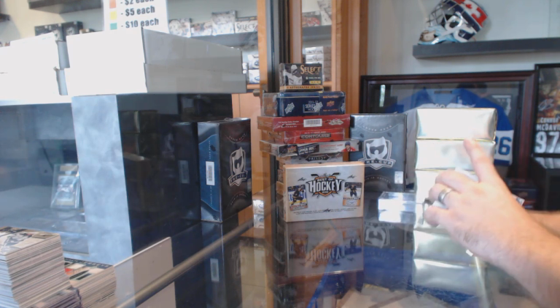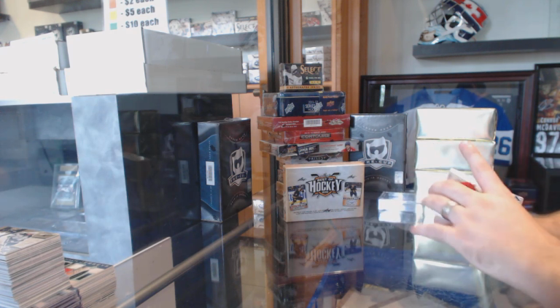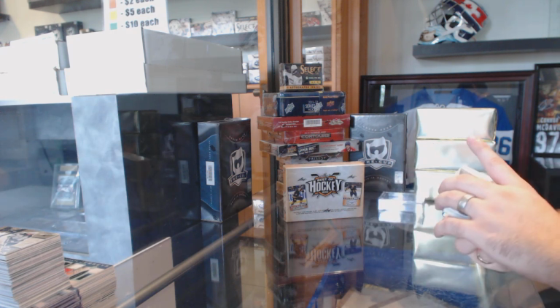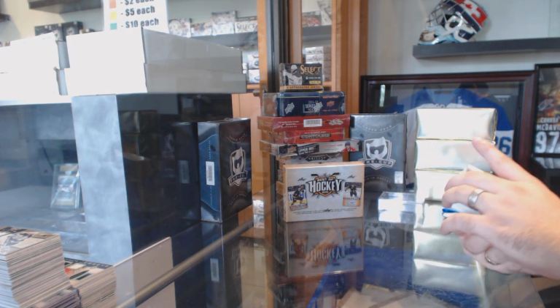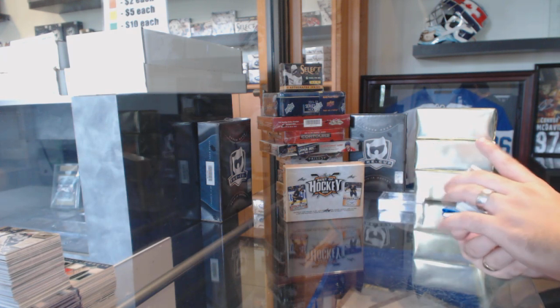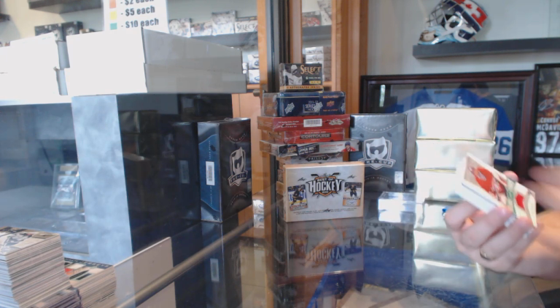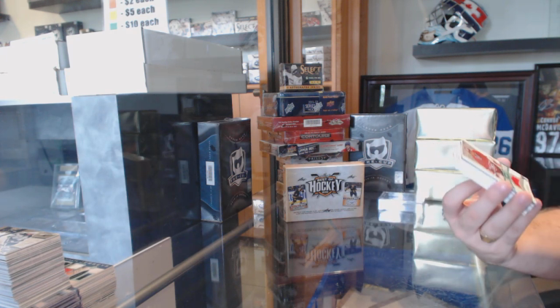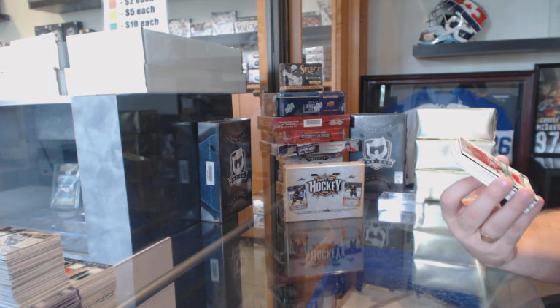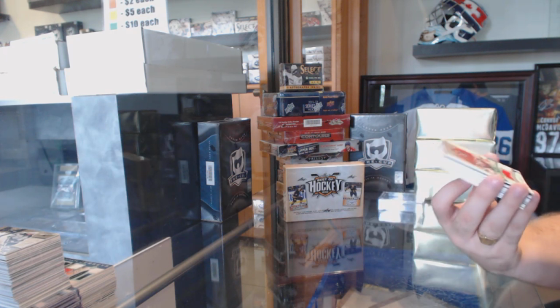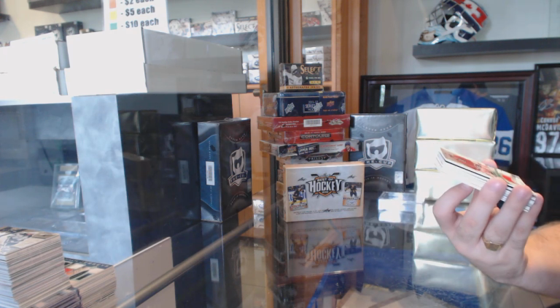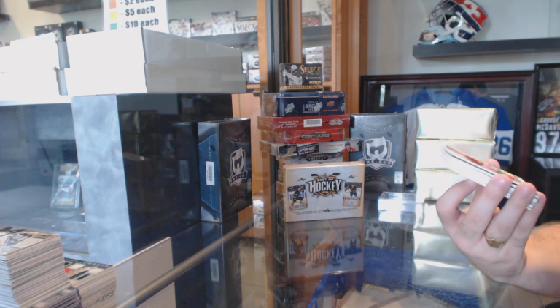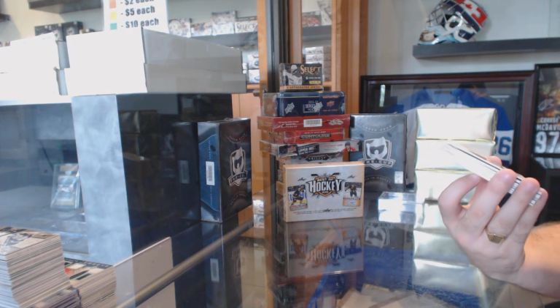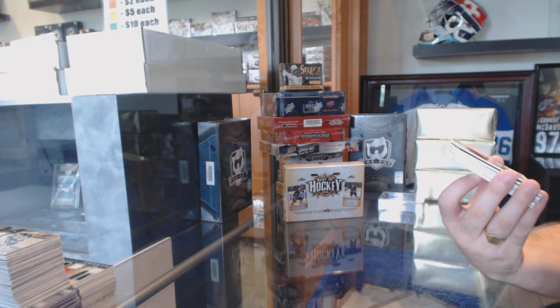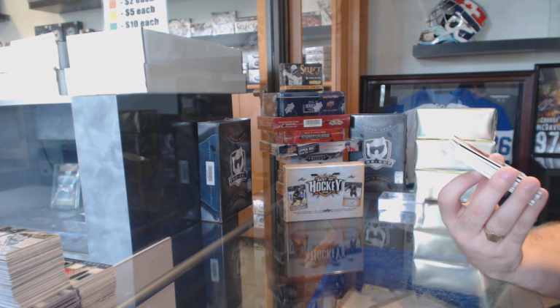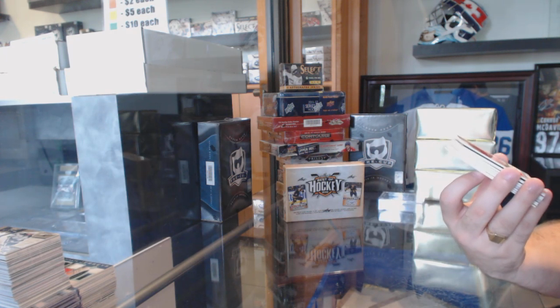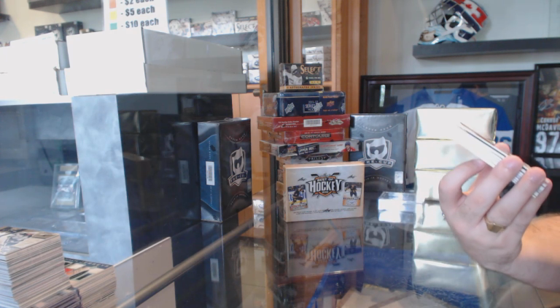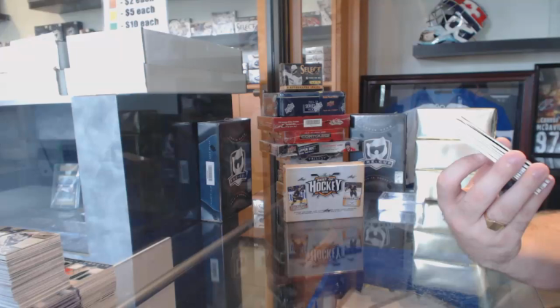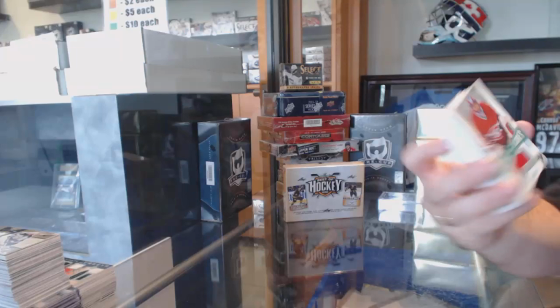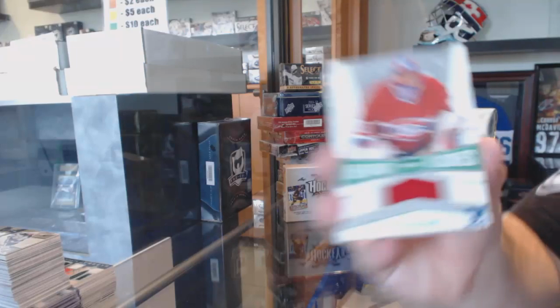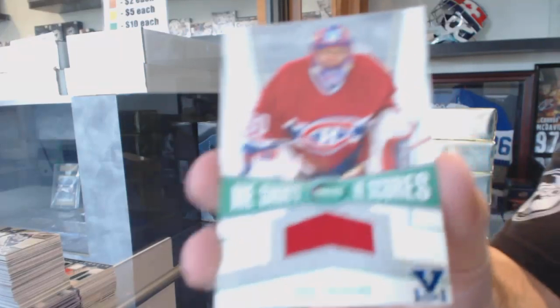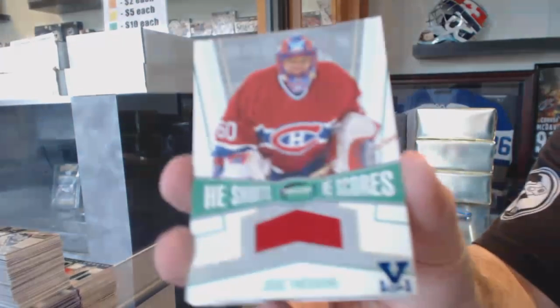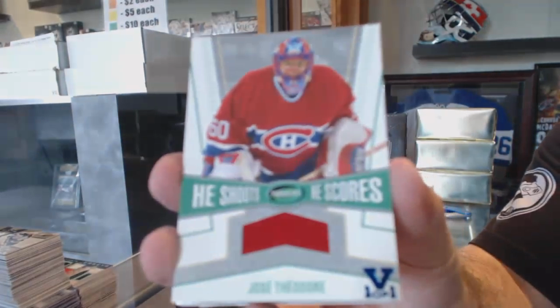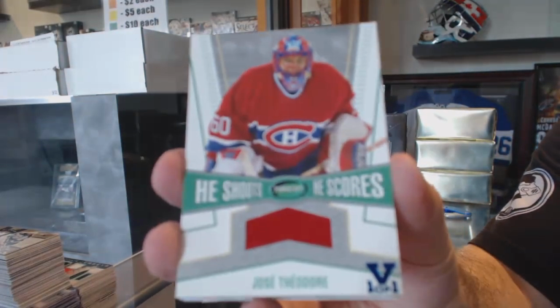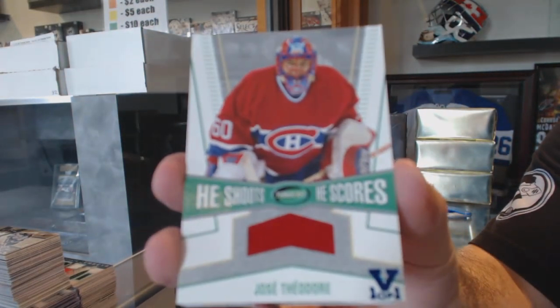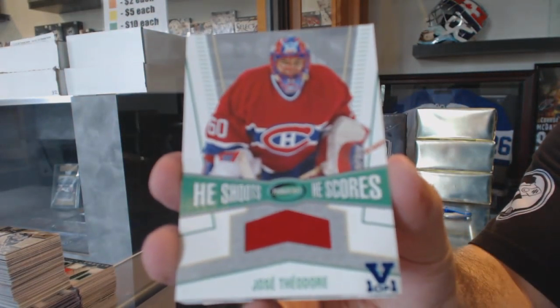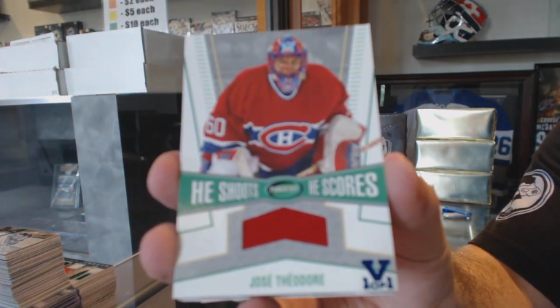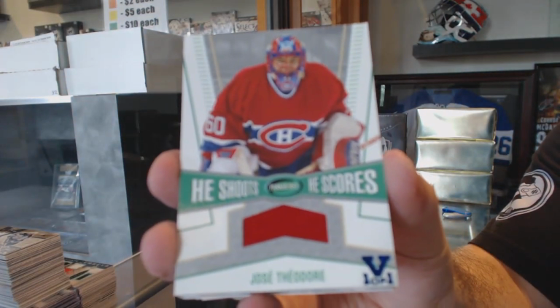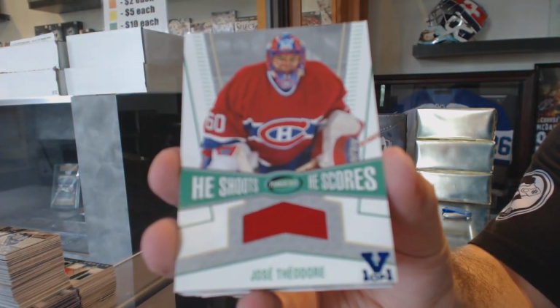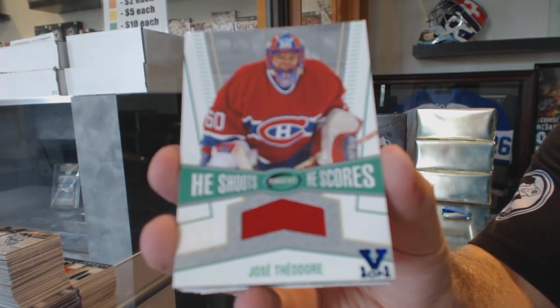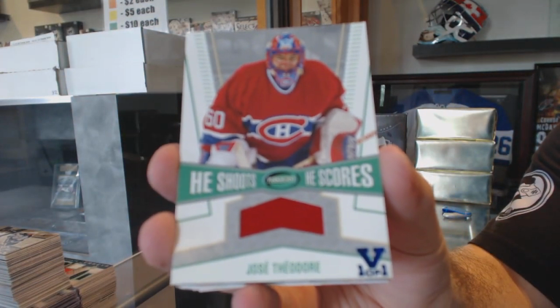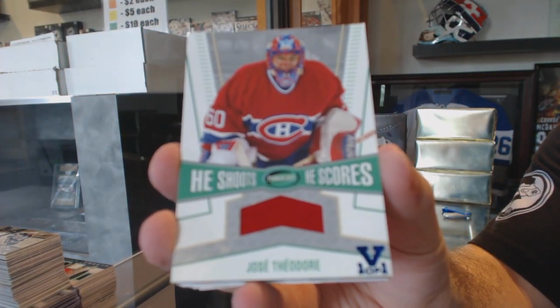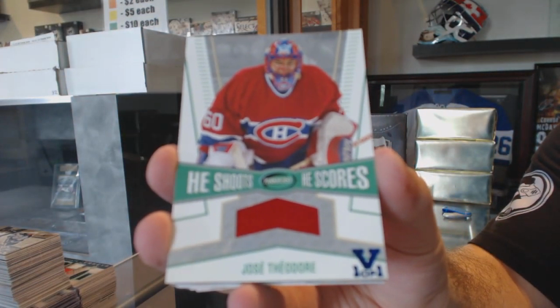We've got a Hishuti Scores! Blue 1 of 1 for the Montreal Canadiens — Jose Theodore.